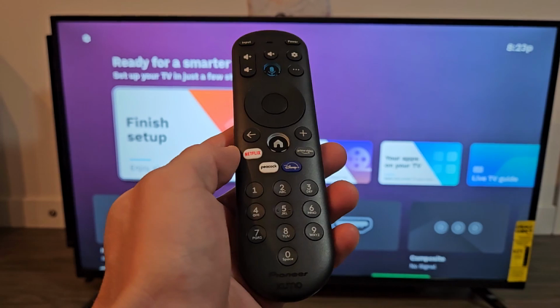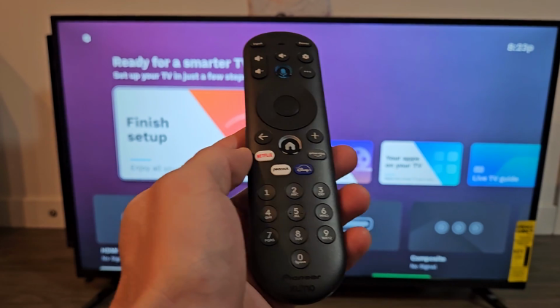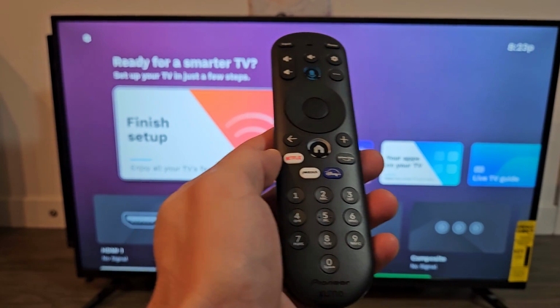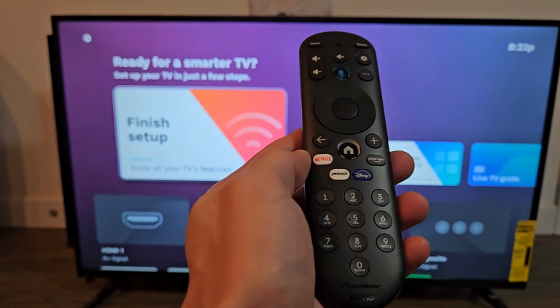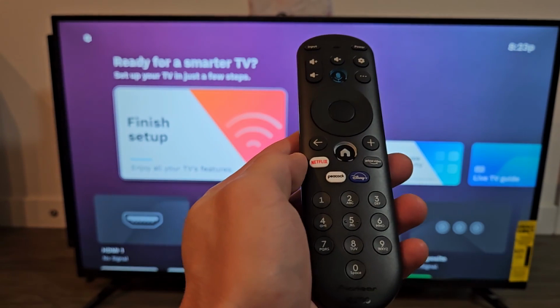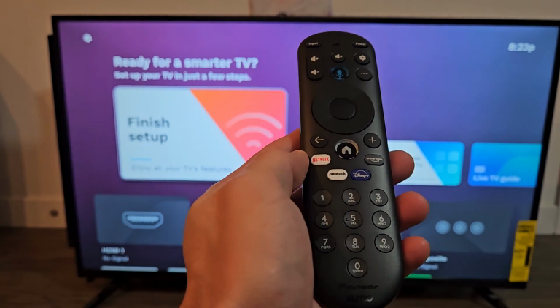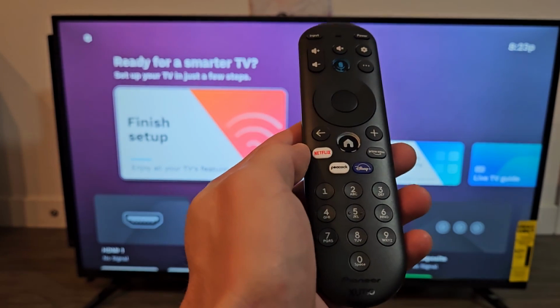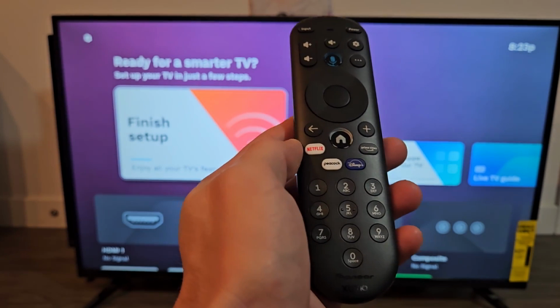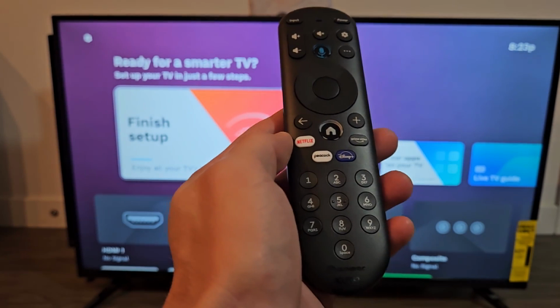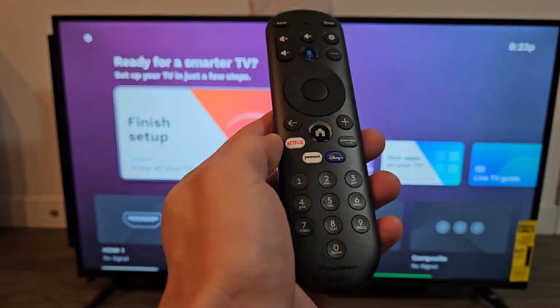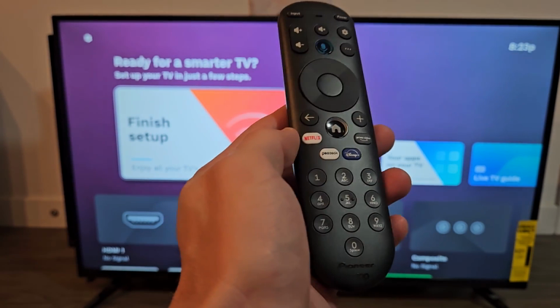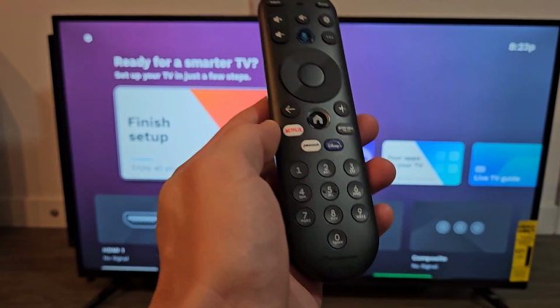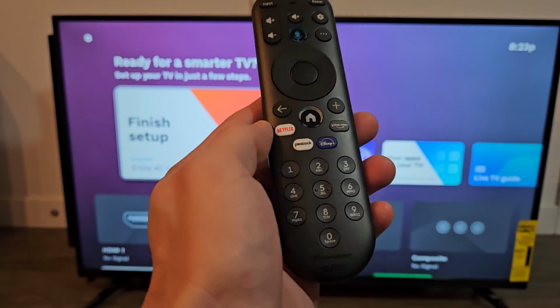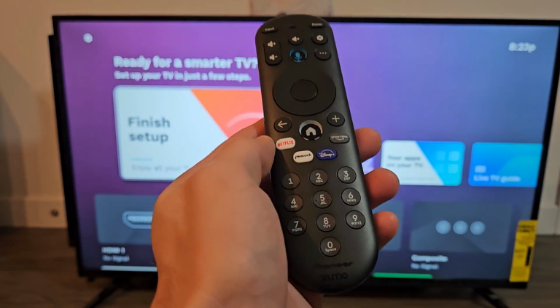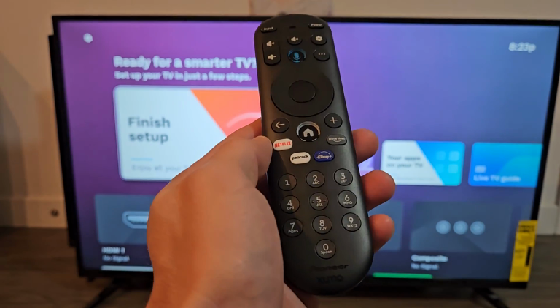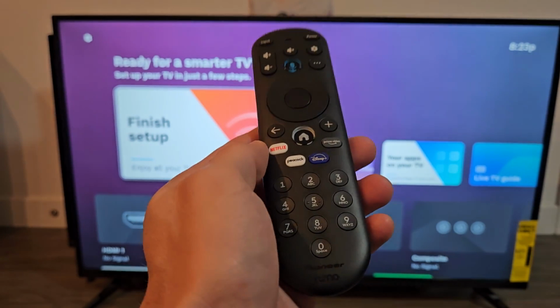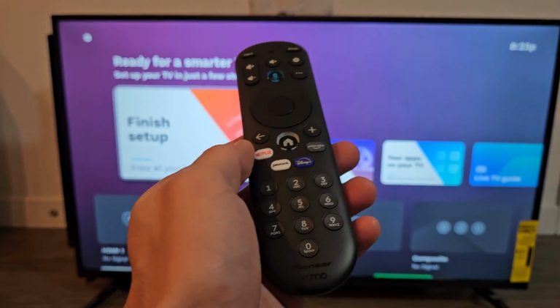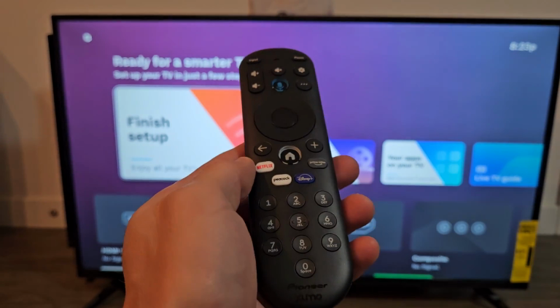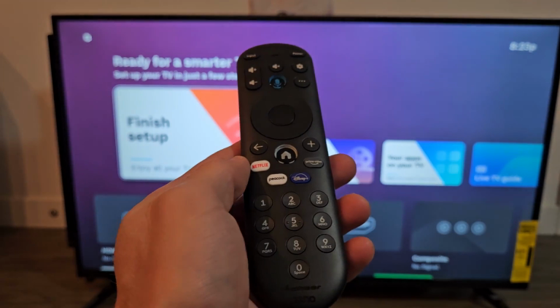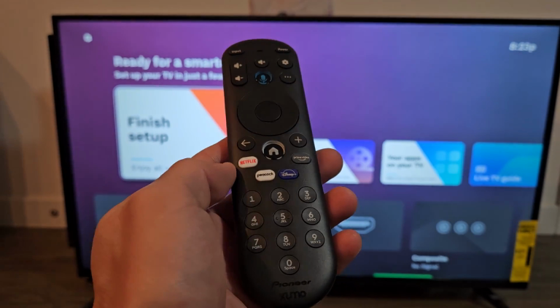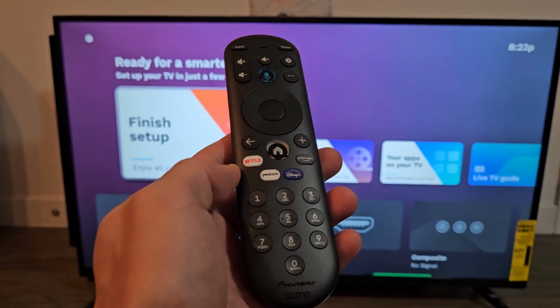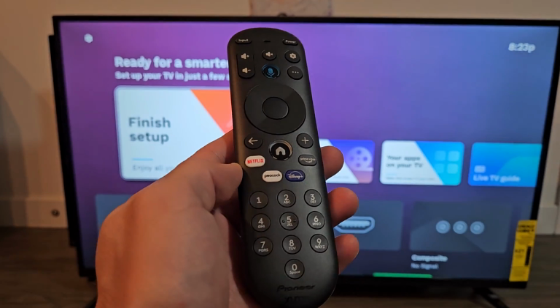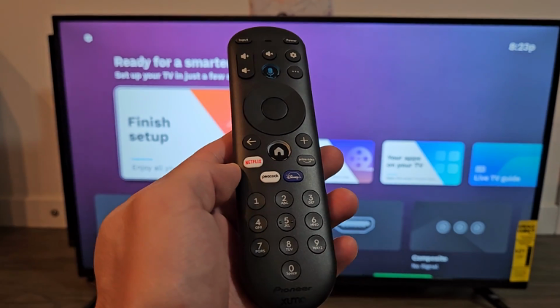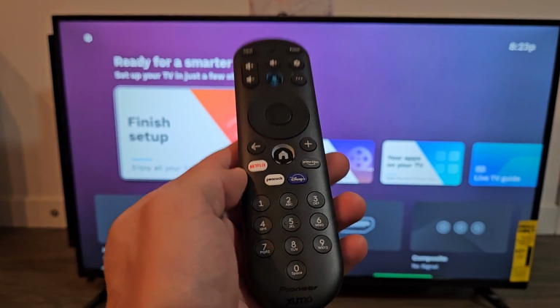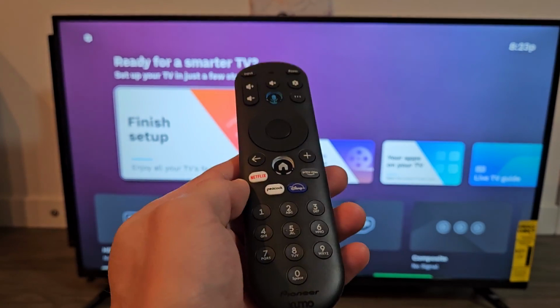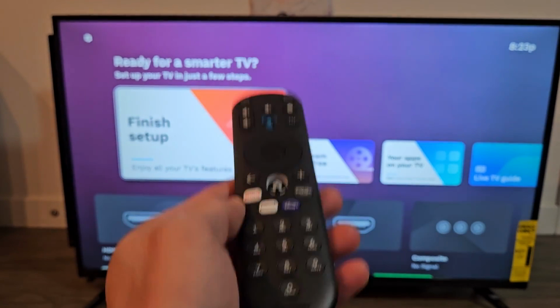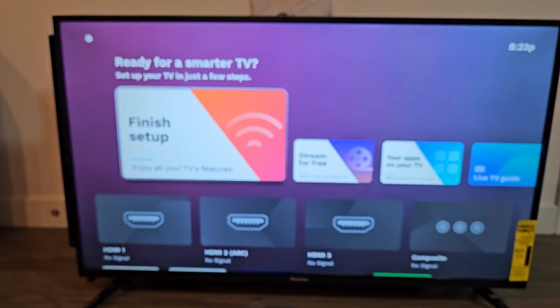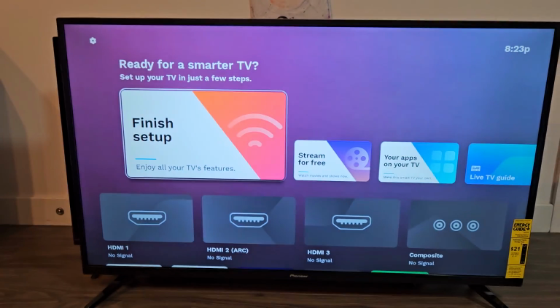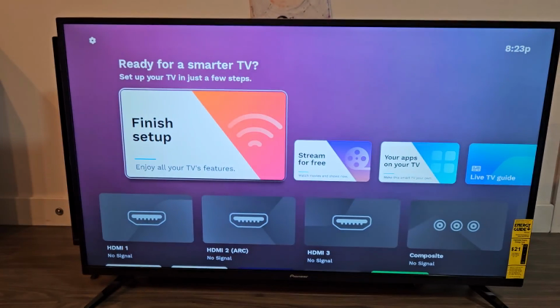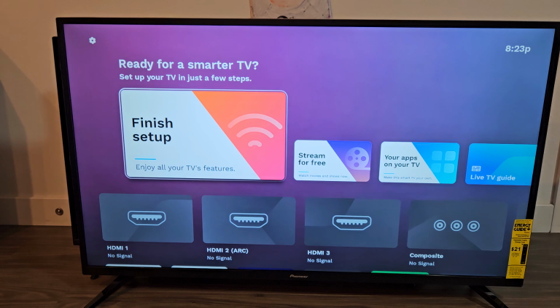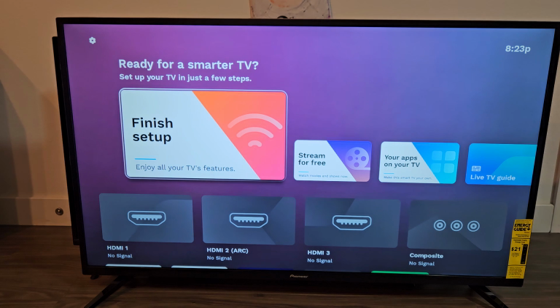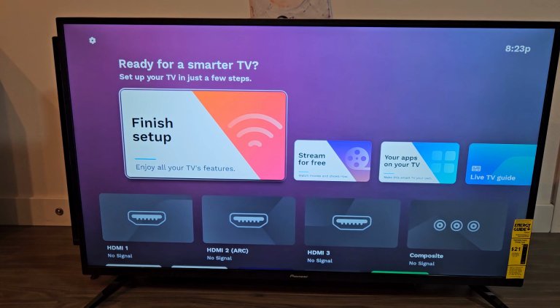Here's a Pioneer TV with Zumo TV. I'm going to show you how to factory reset this. Very simple.